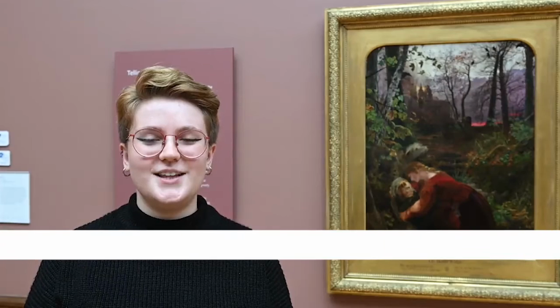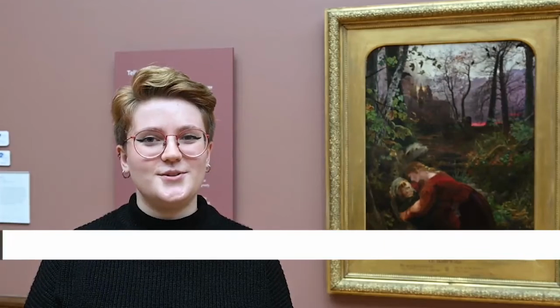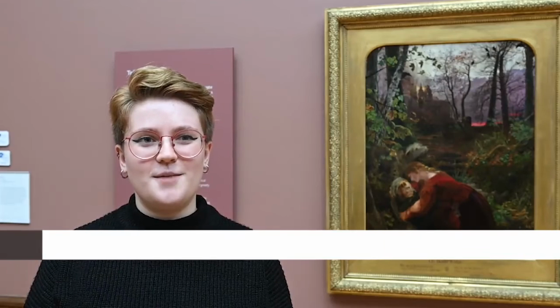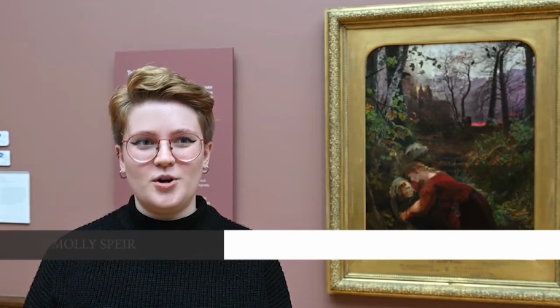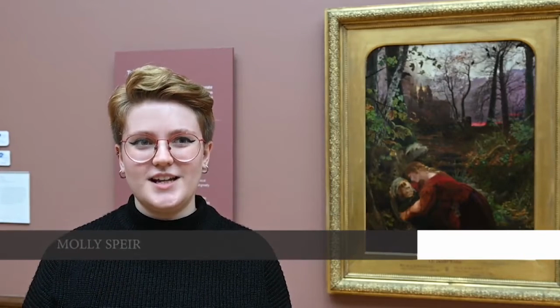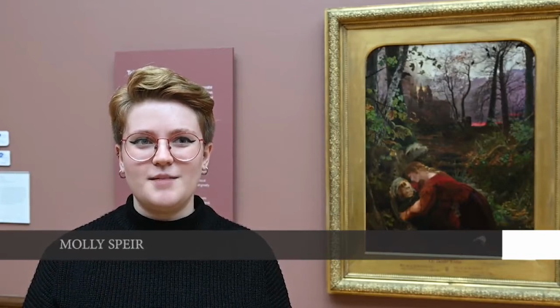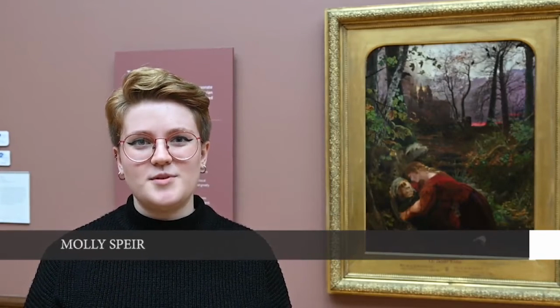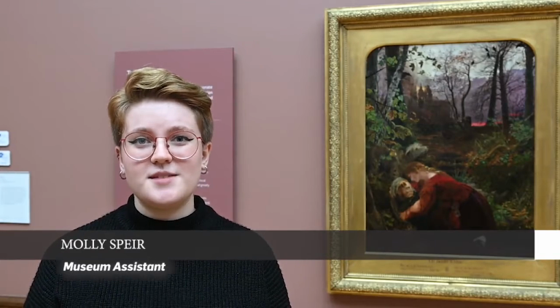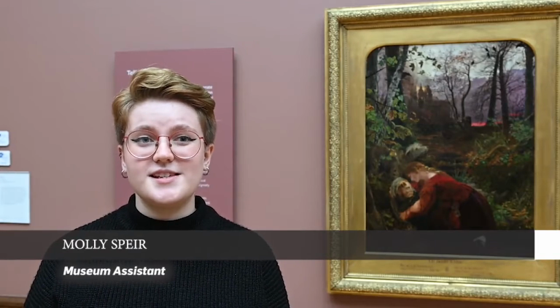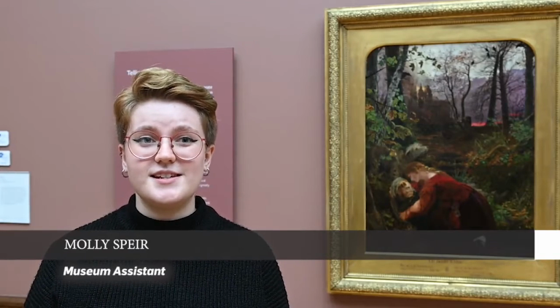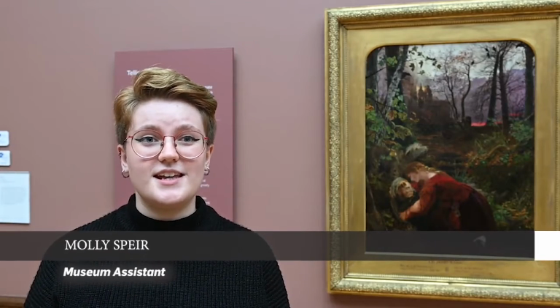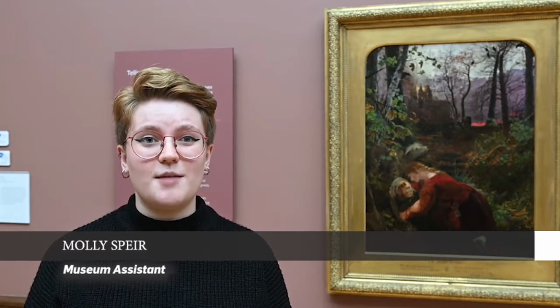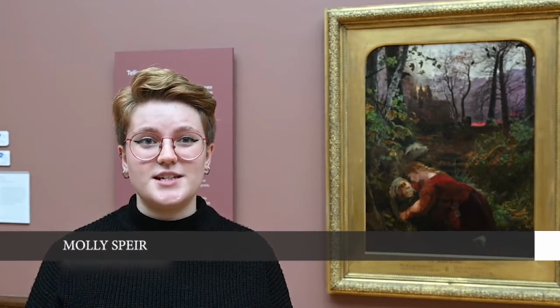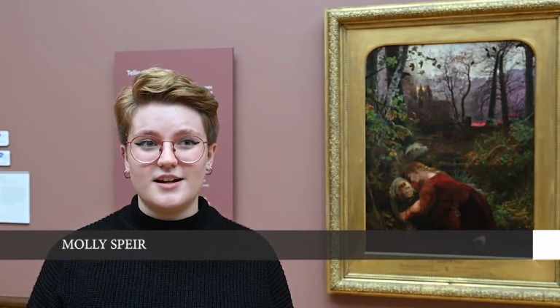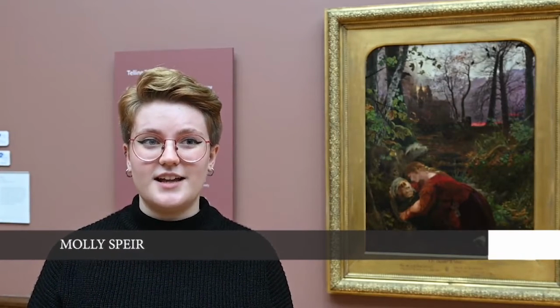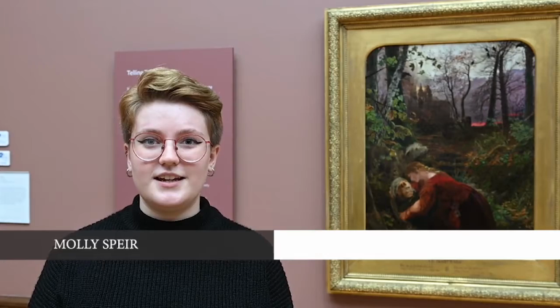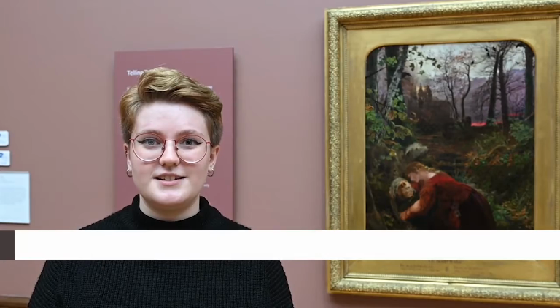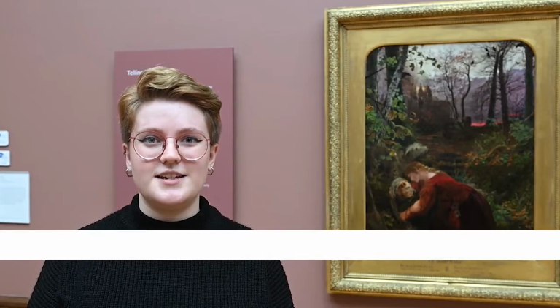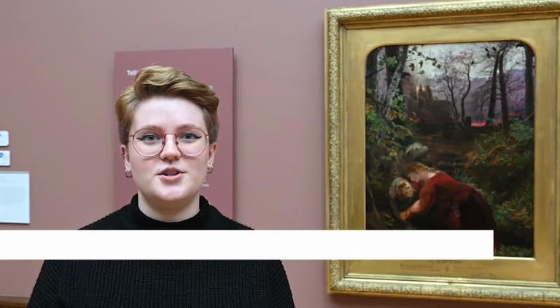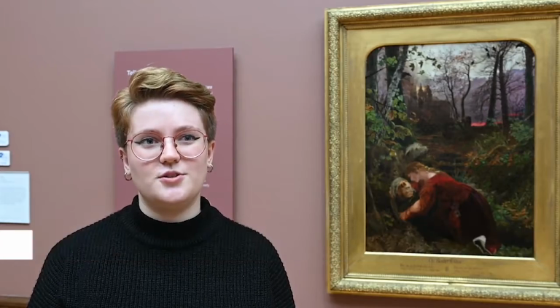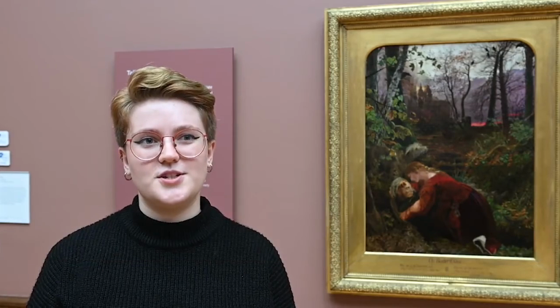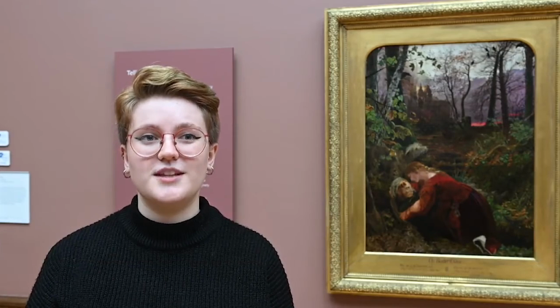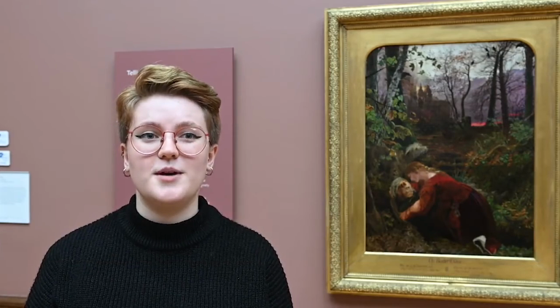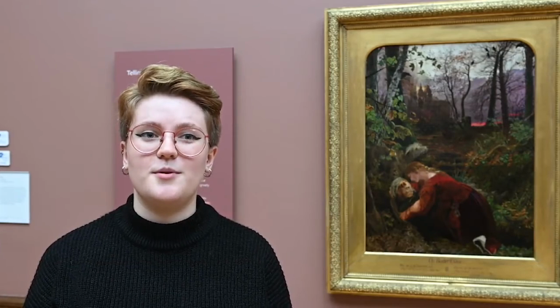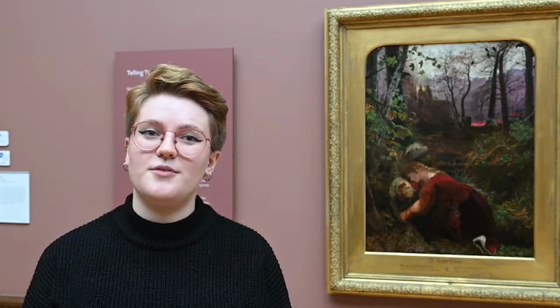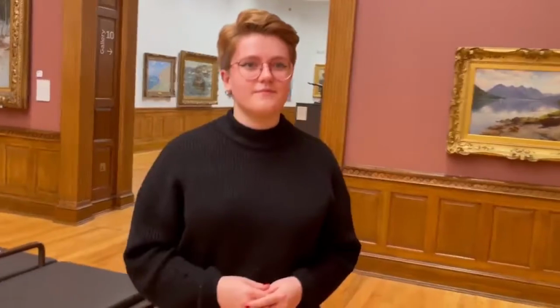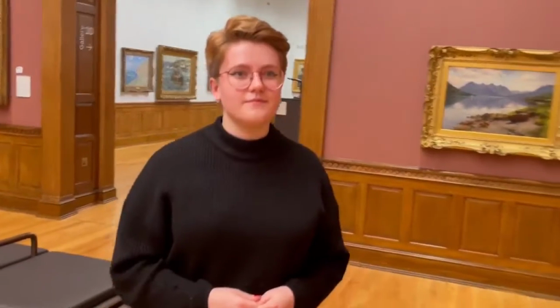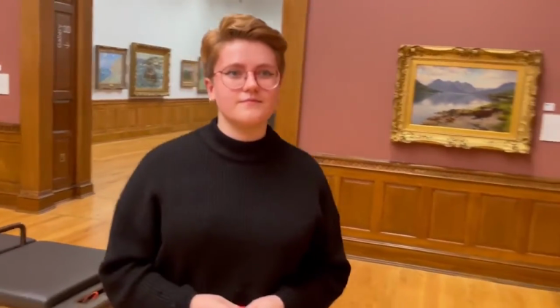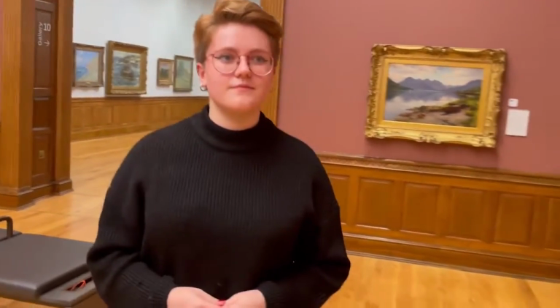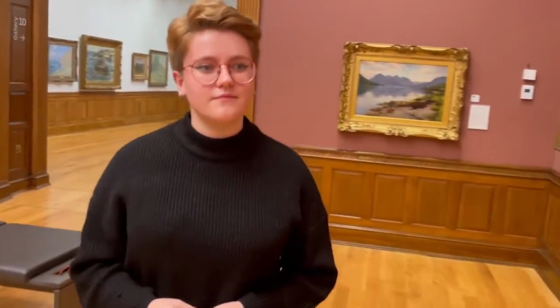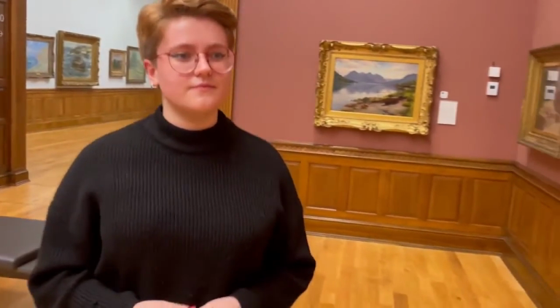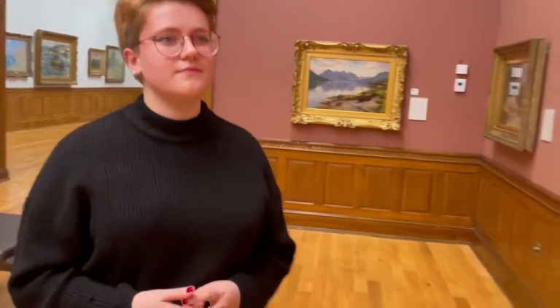Hello, I'm Molly. I'm a Museum Assistant here at Aberdeen Art Gallery and today I'm going to talk to you a little bit about one of our paintings, The Border Widow.